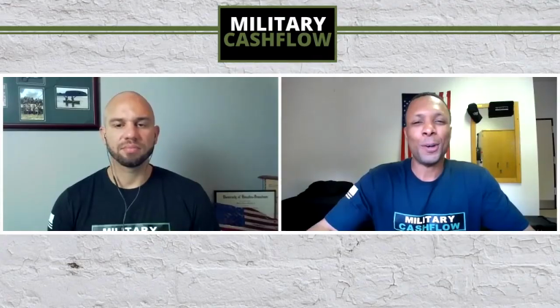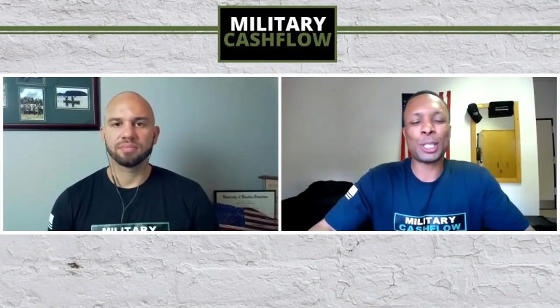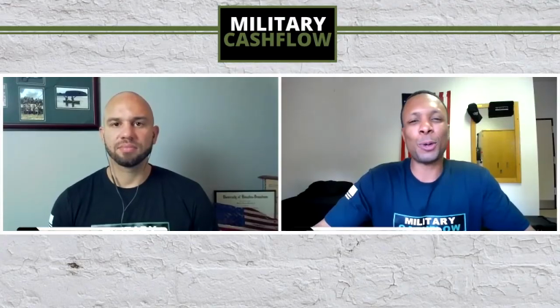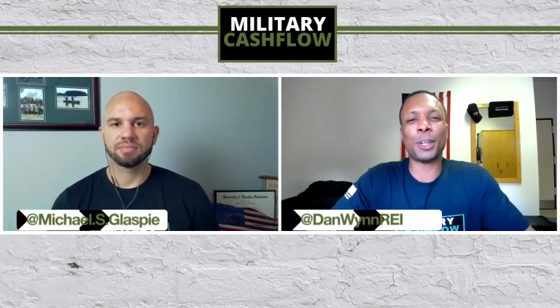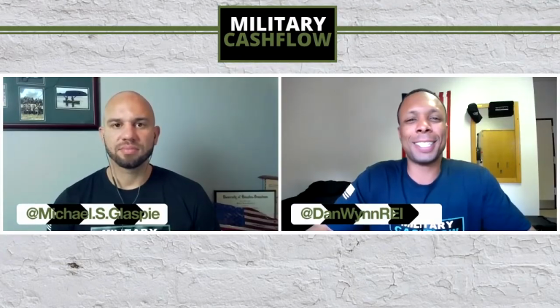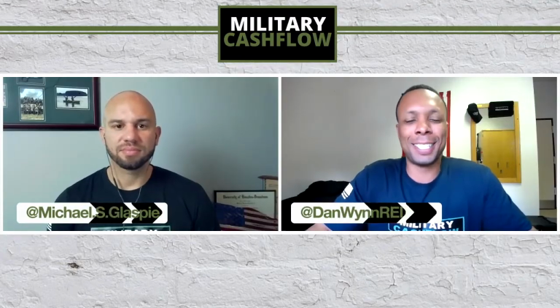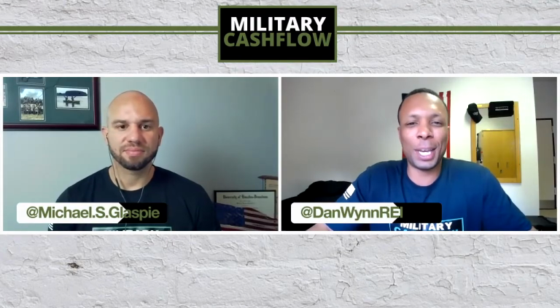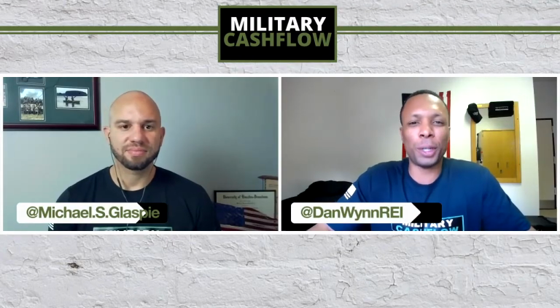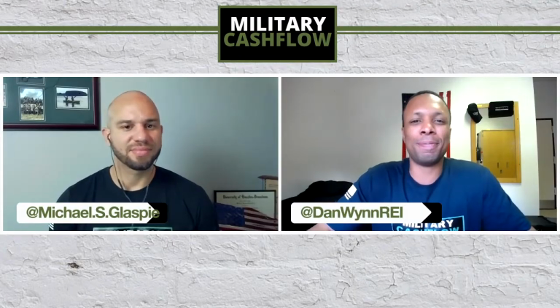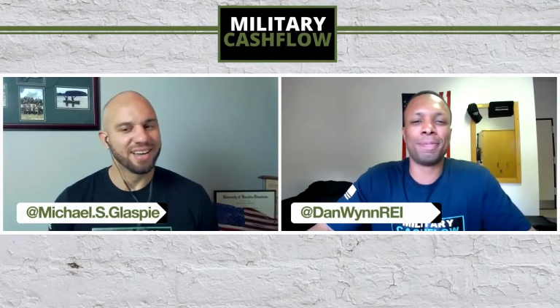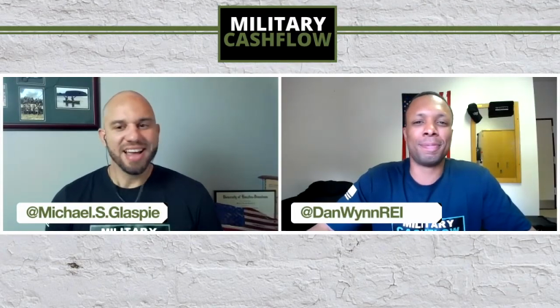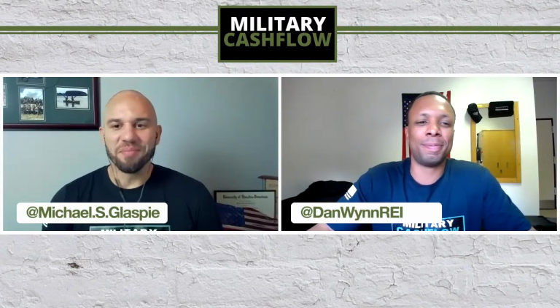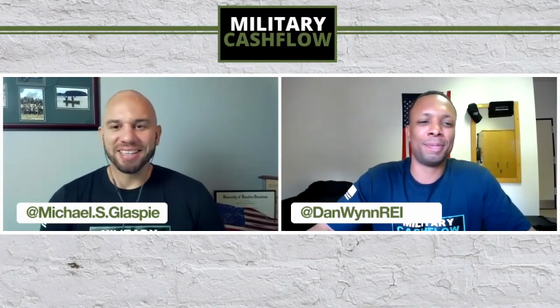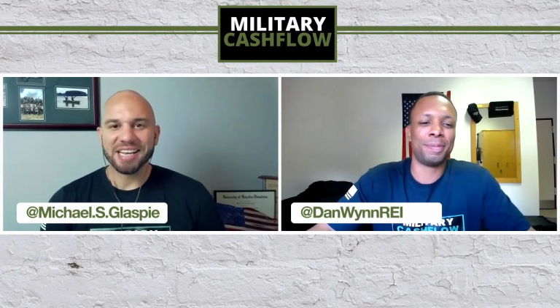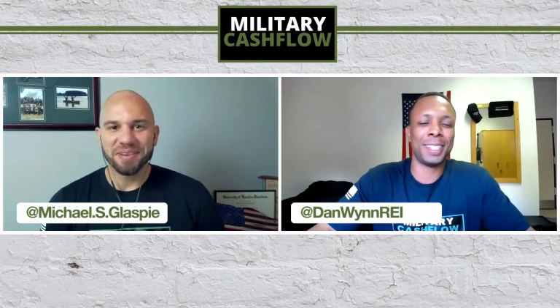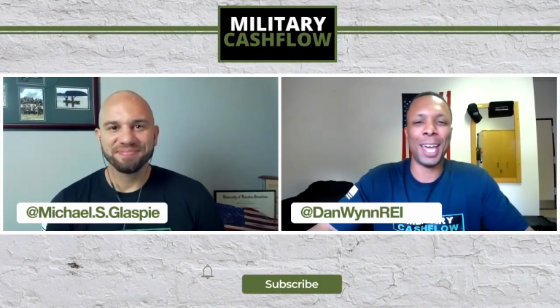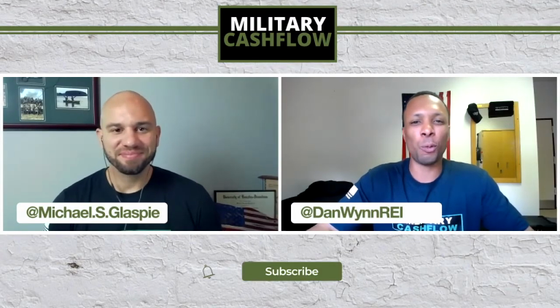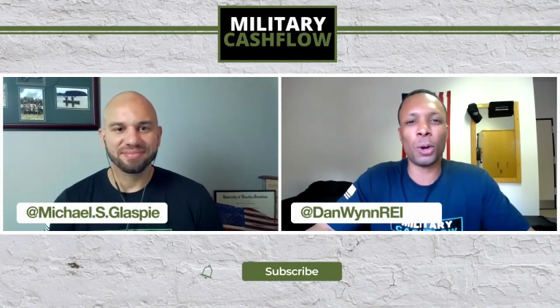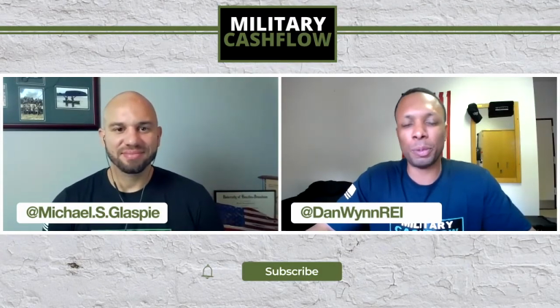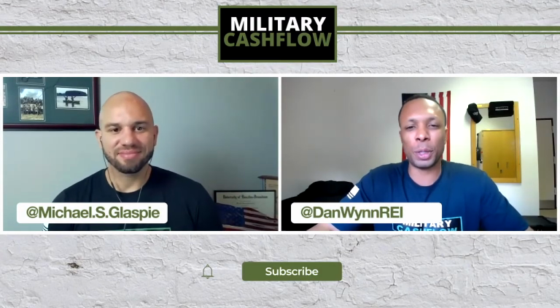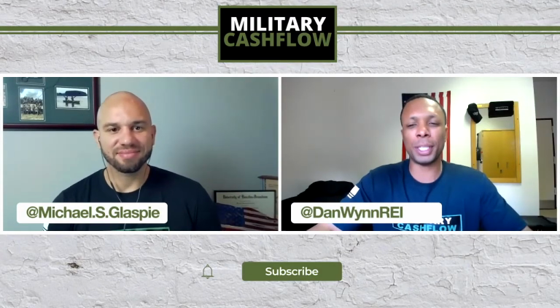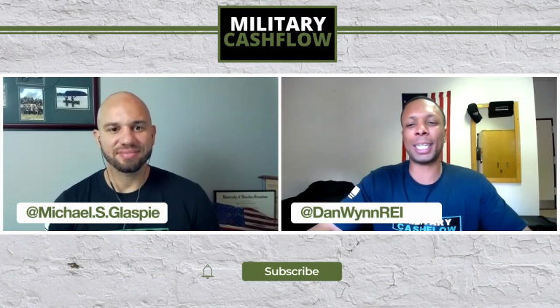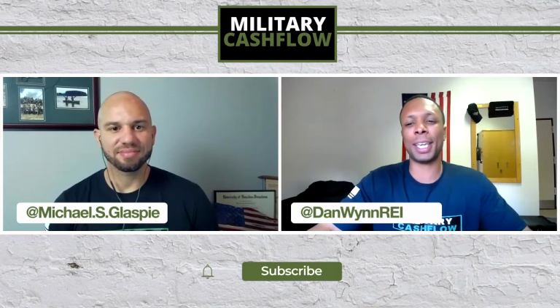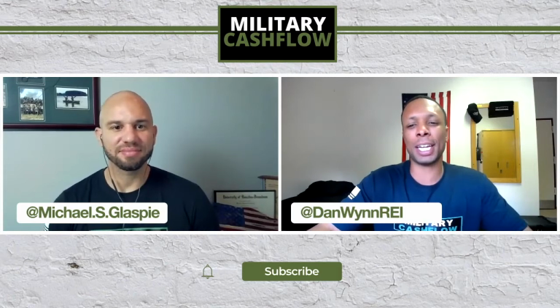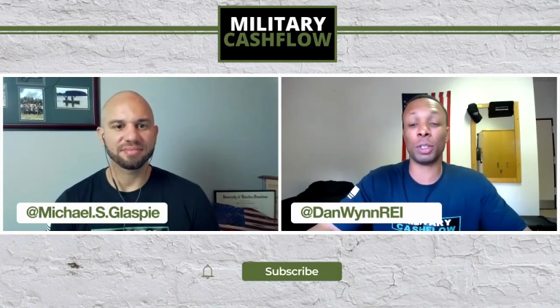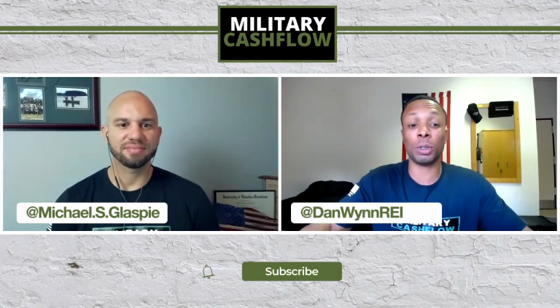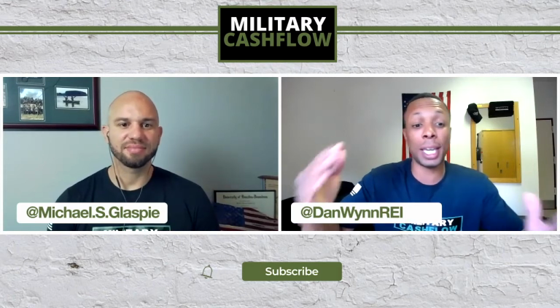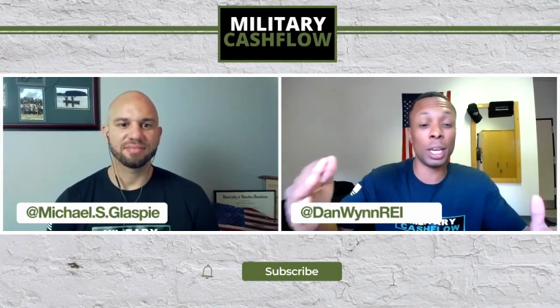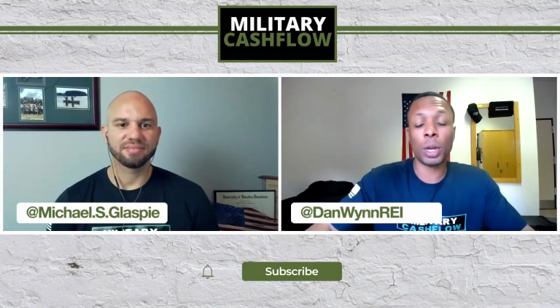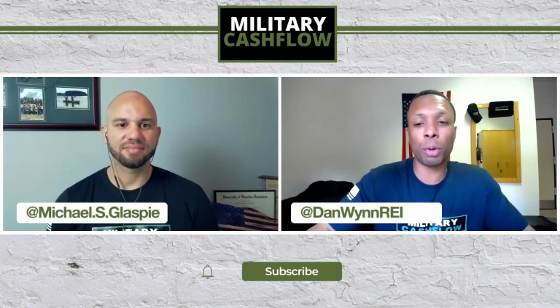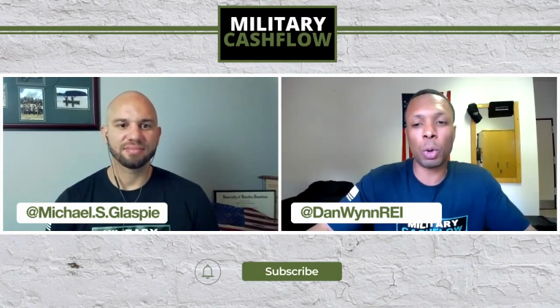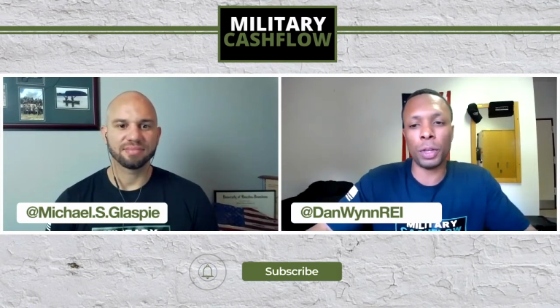What's going on guys? This is Dan Nguyen and Mike Glasby, and welcome to the Military Cashflow. Today we've got a pretty cool video.